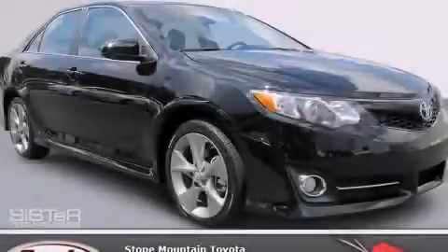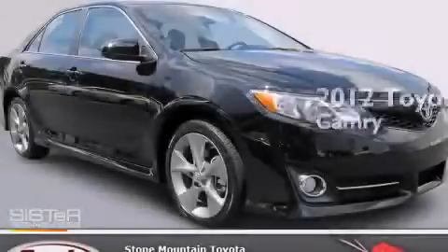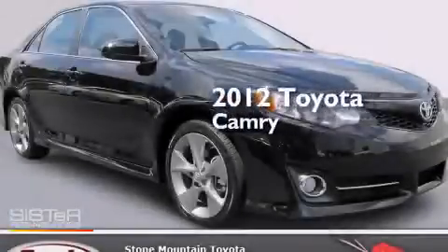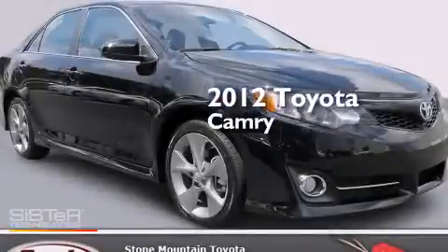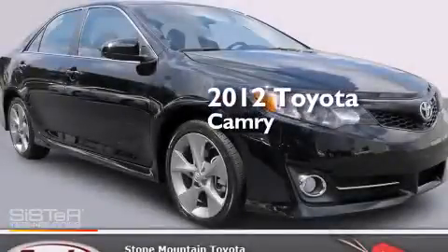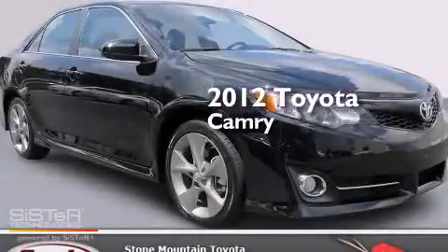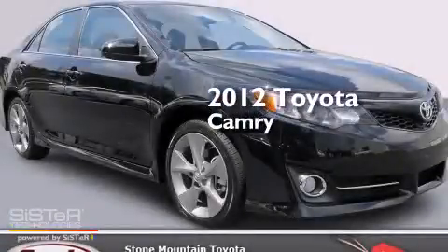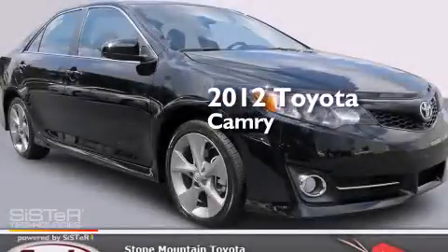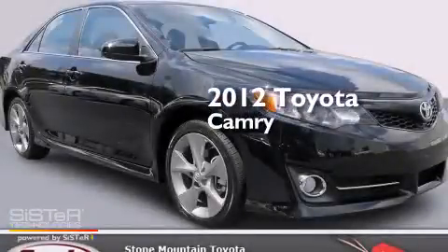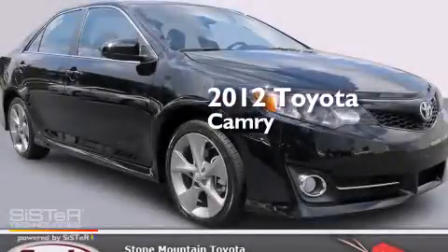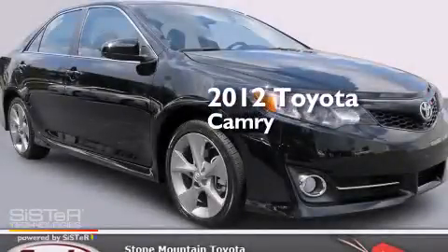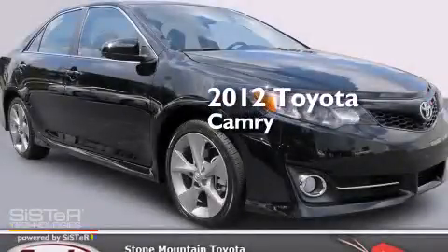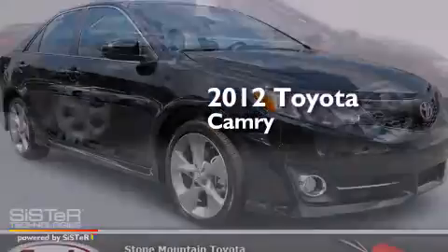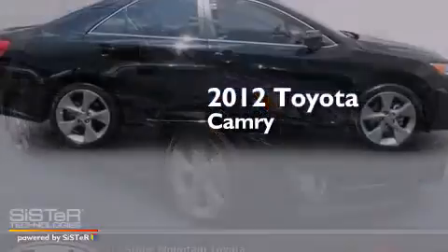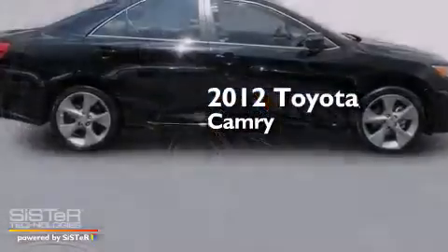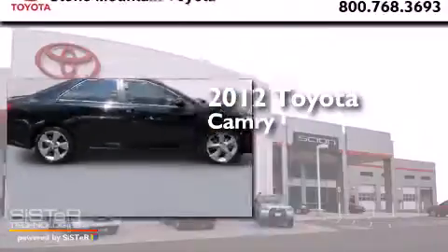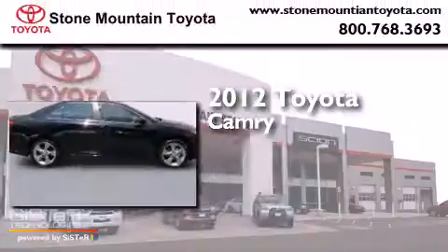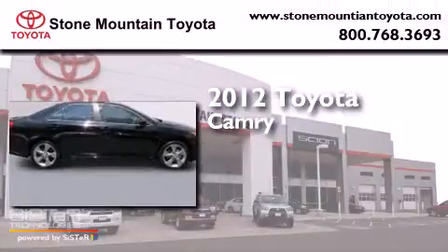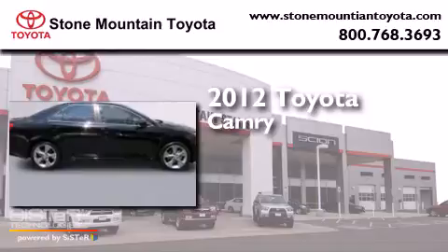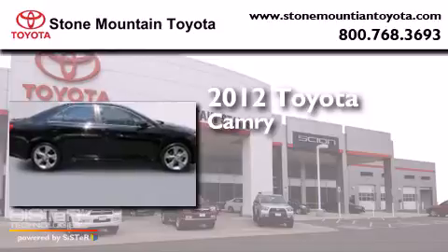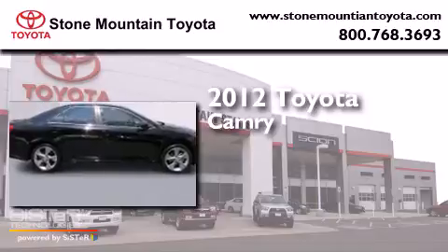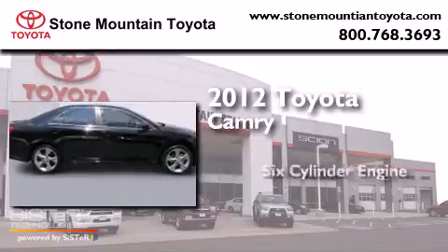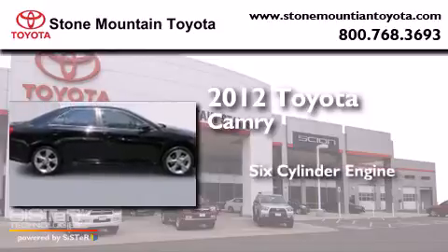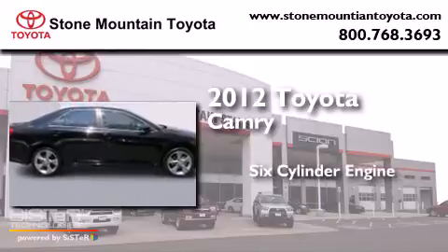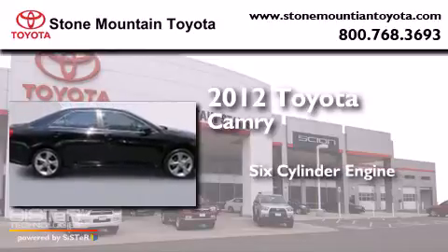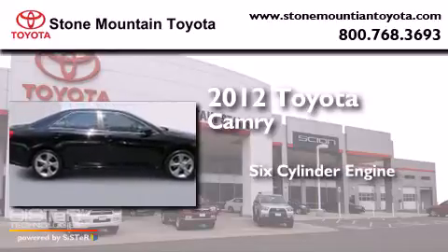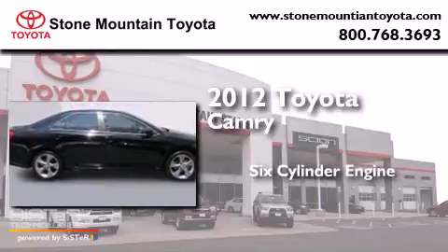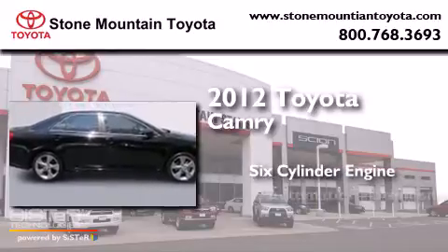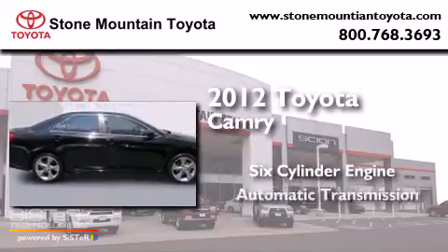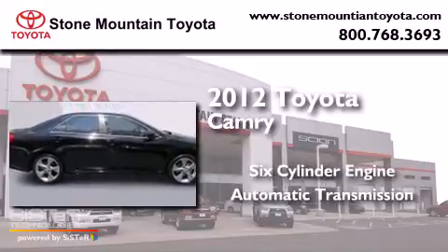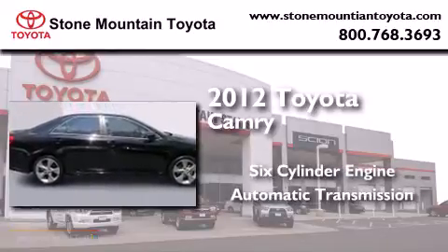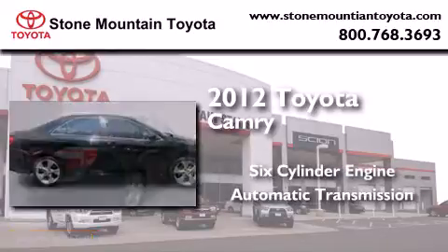This is a certified pre-owned 2012 Toyota Camry. It has a six-cylinder engine and an automatic transmission.